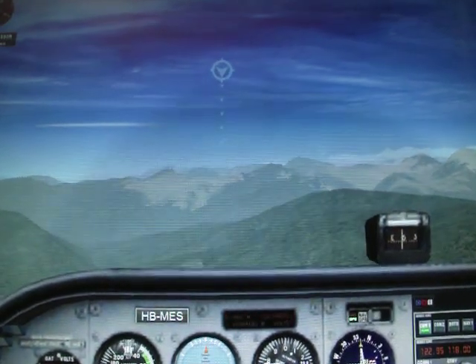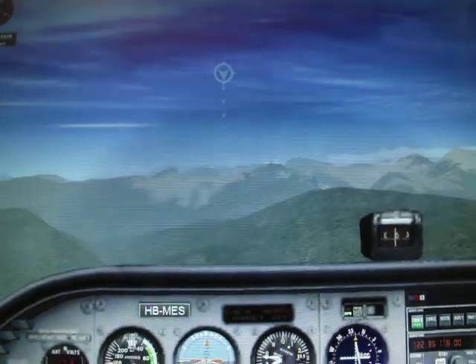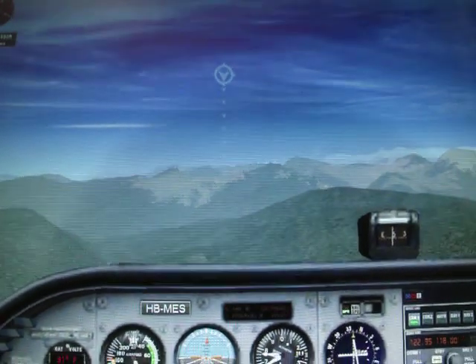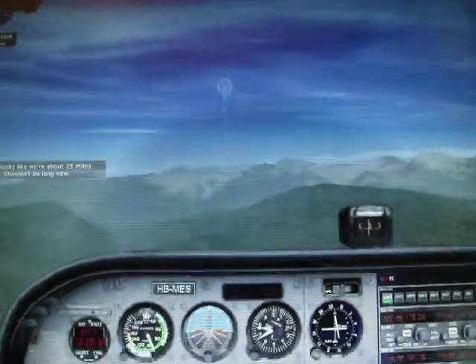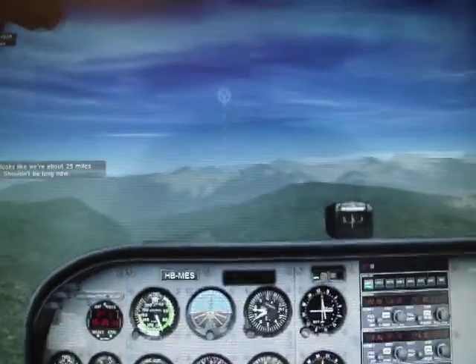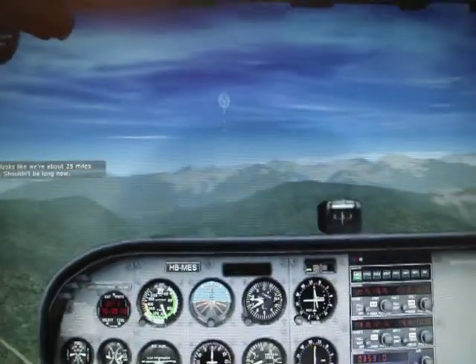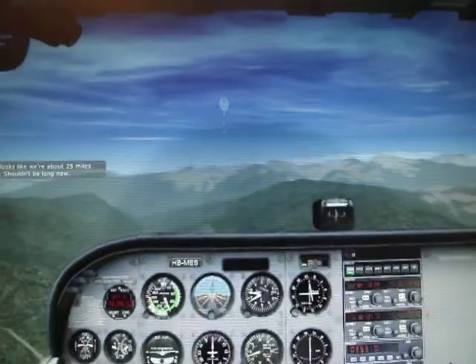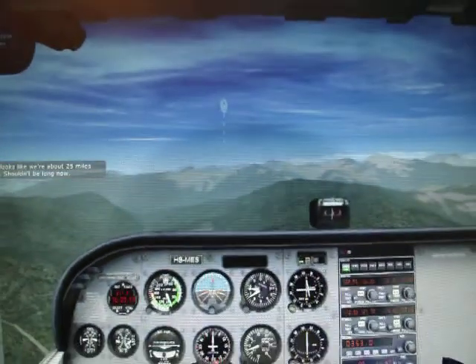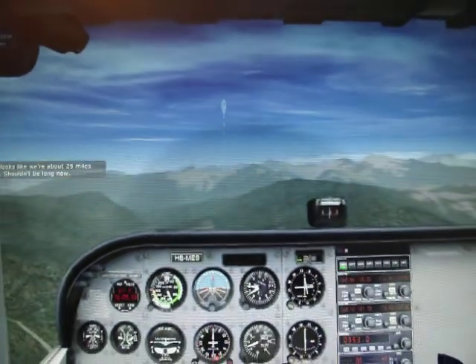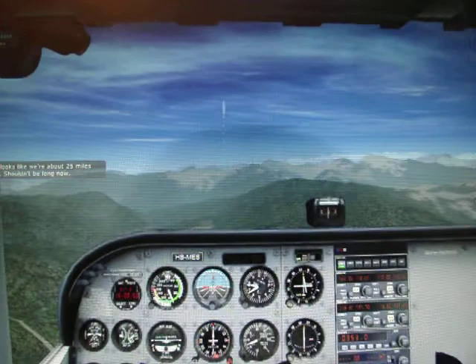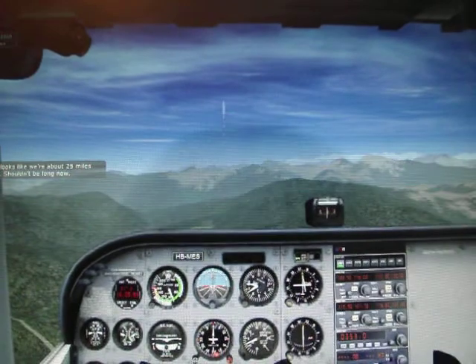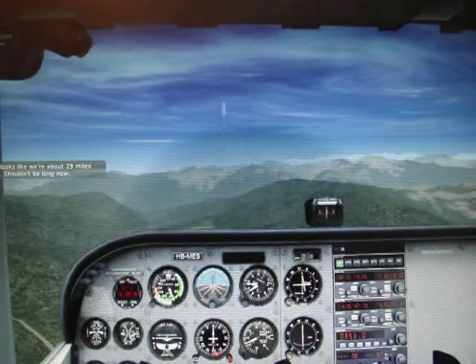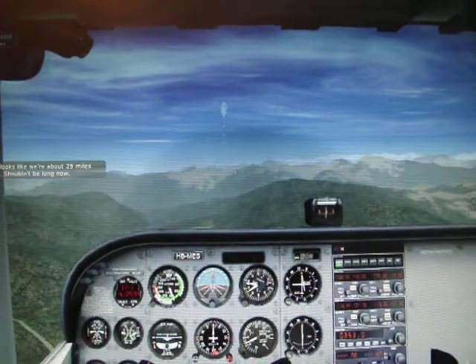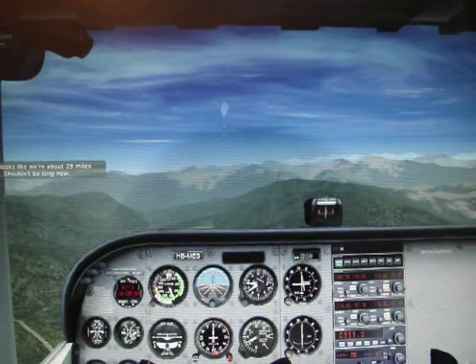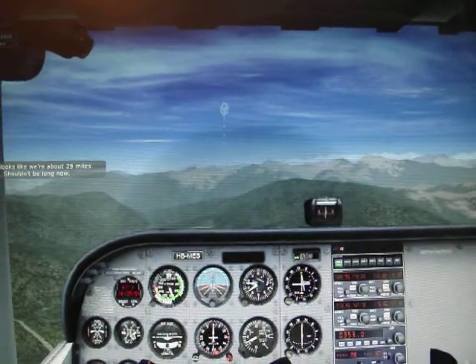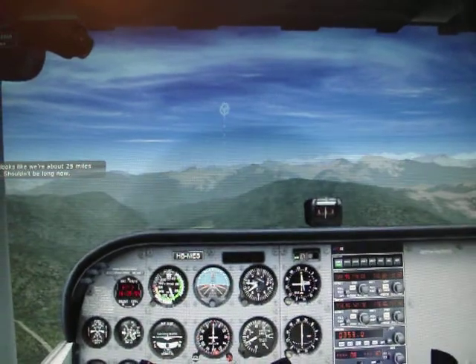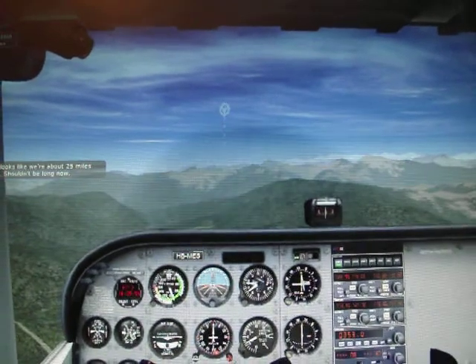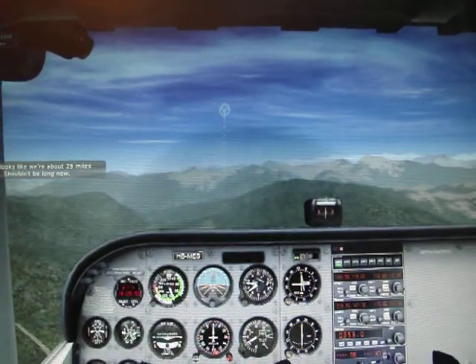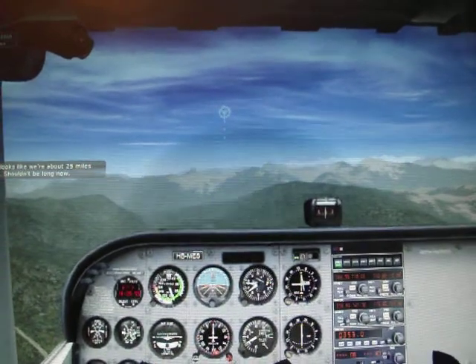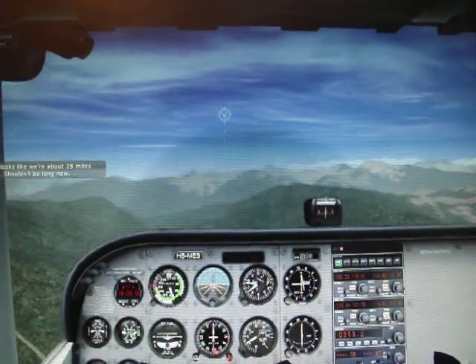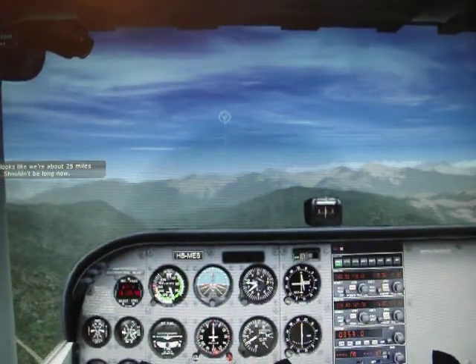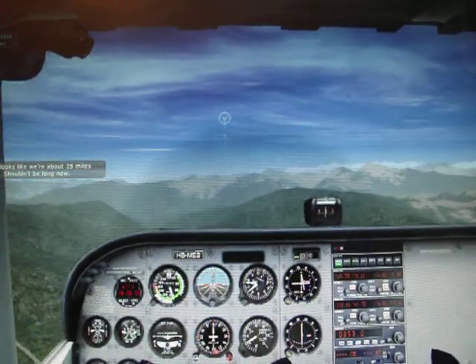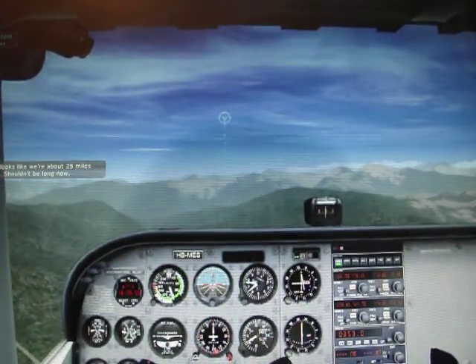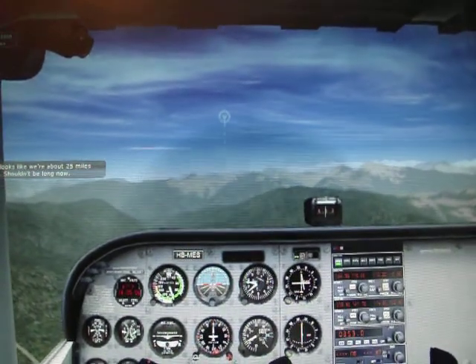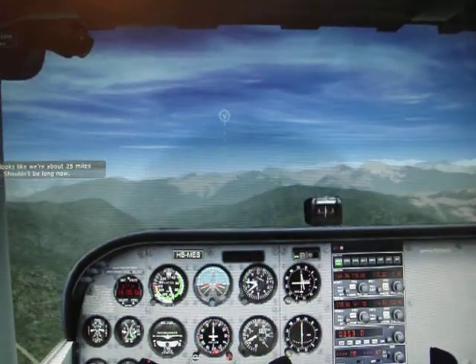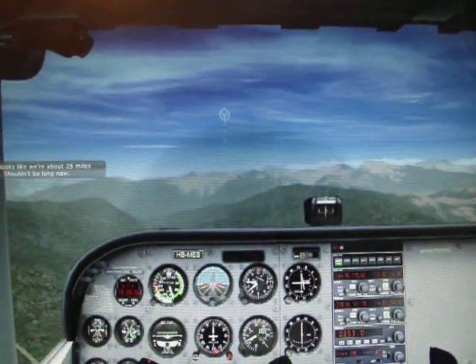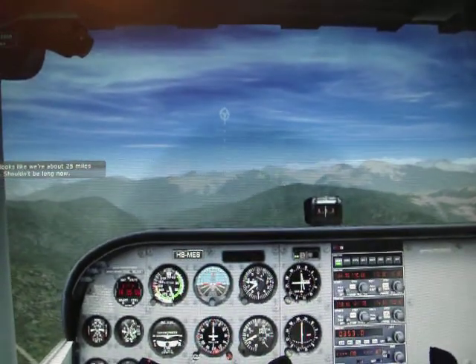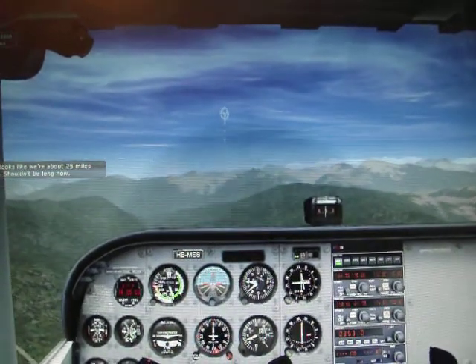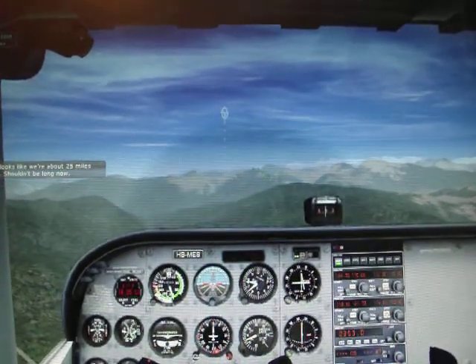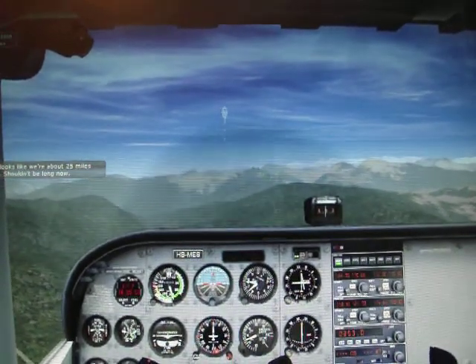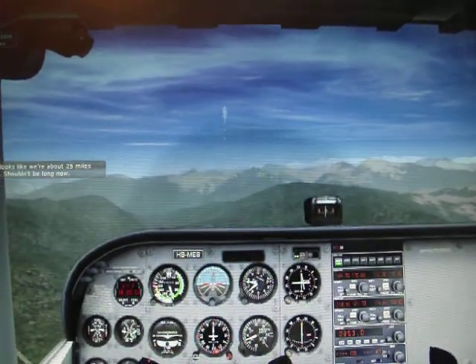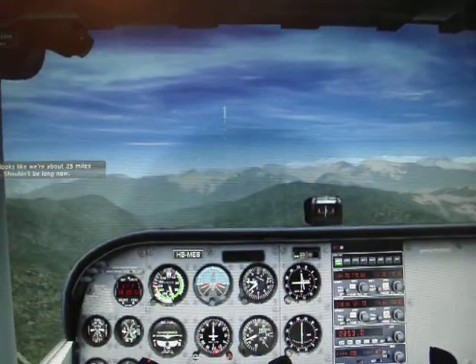On this chart it looks like we're about 25 miles from Interlaken. Shouldn't be long now.